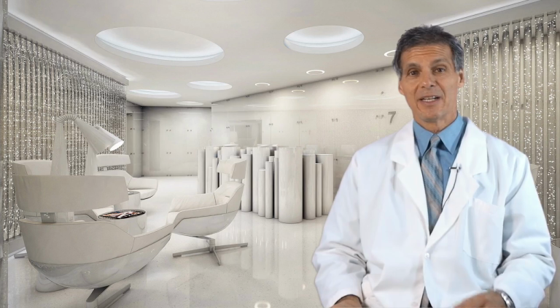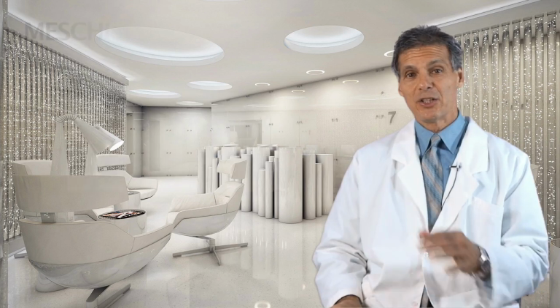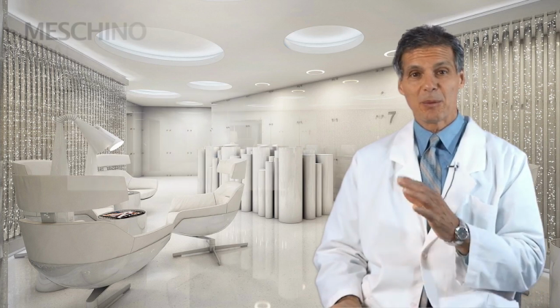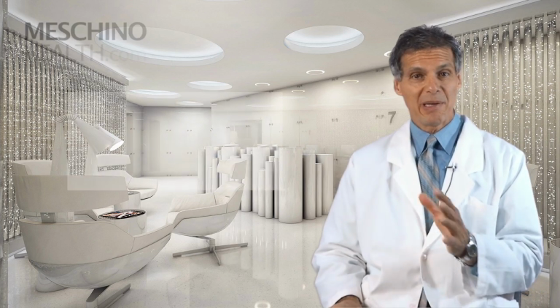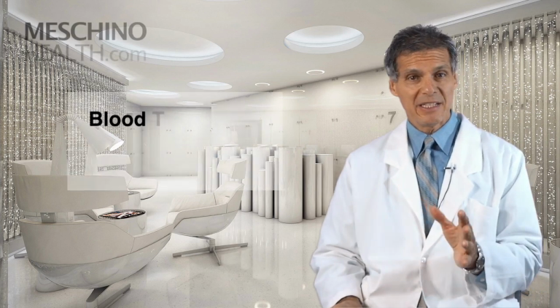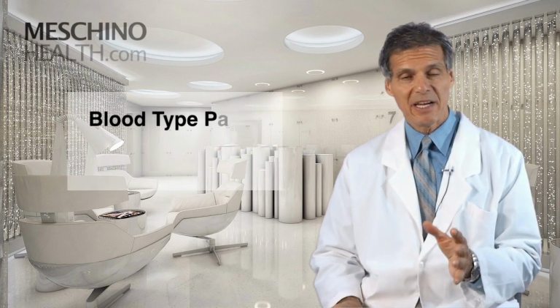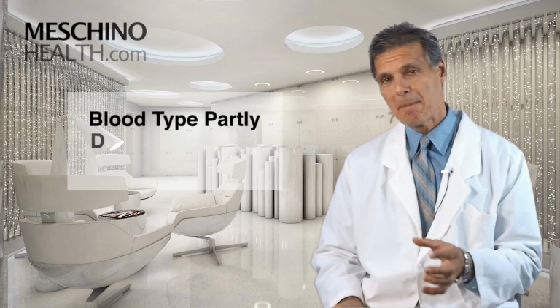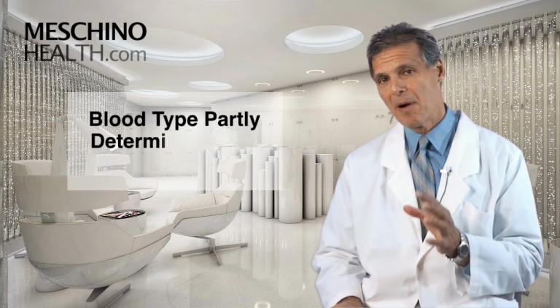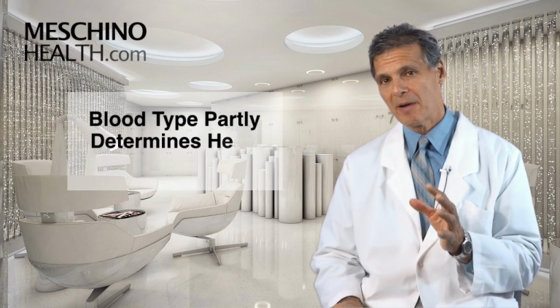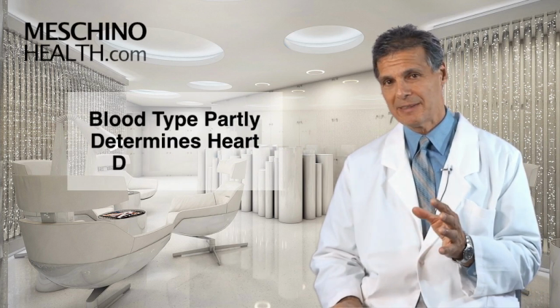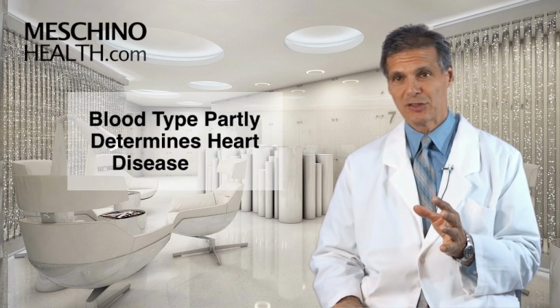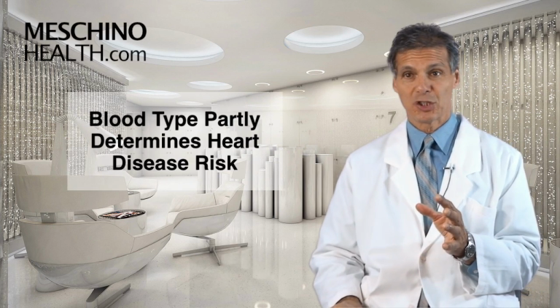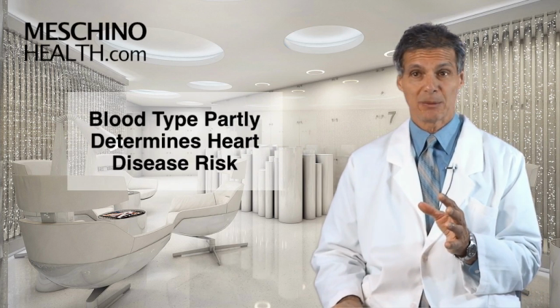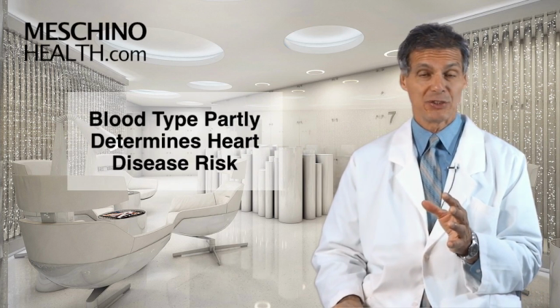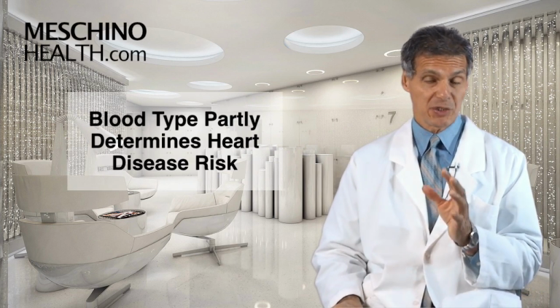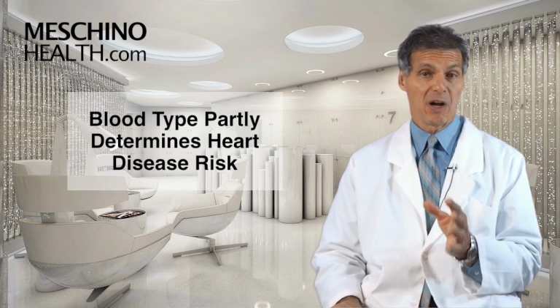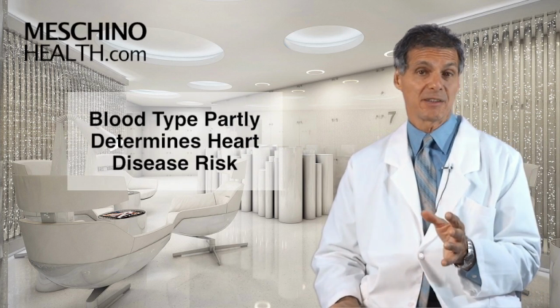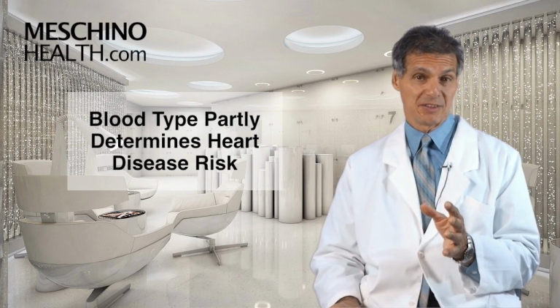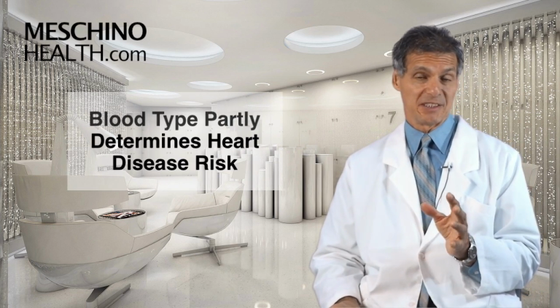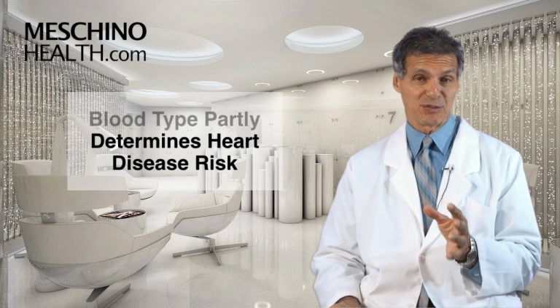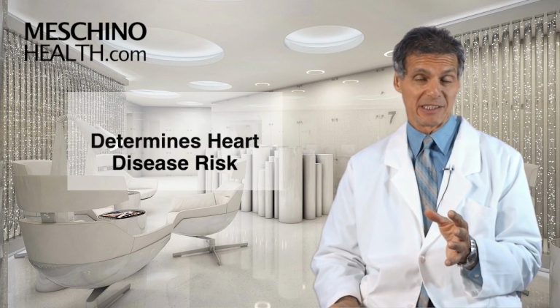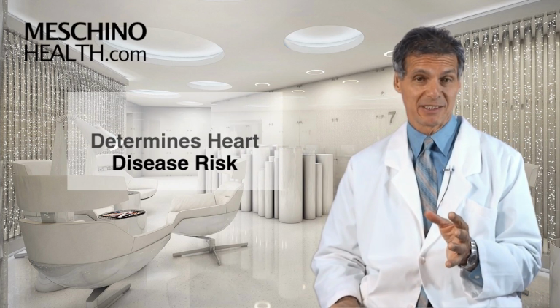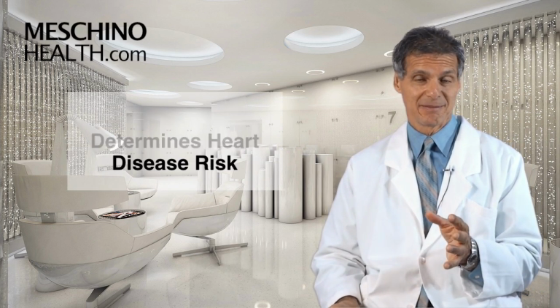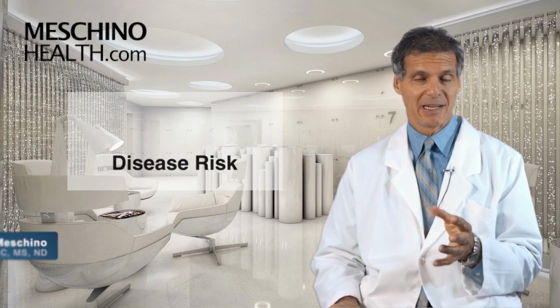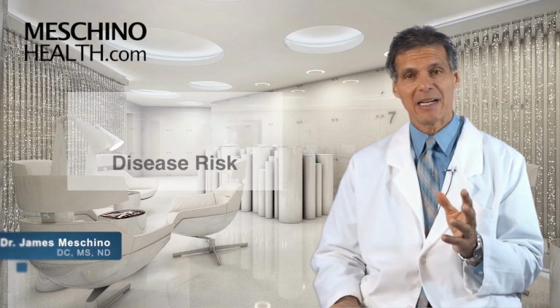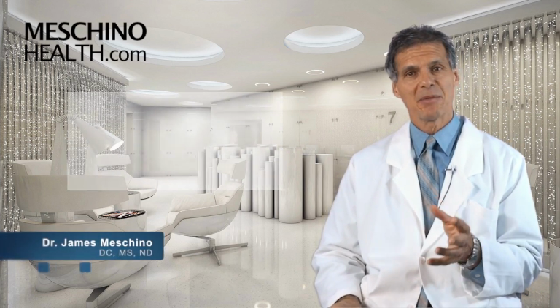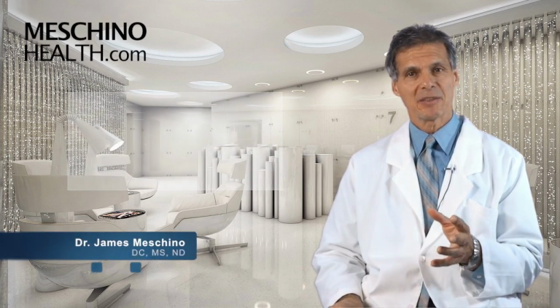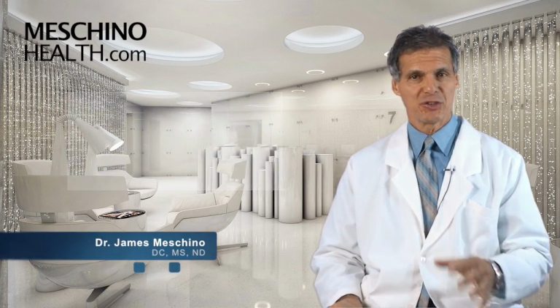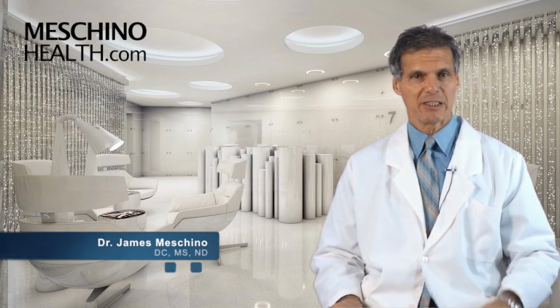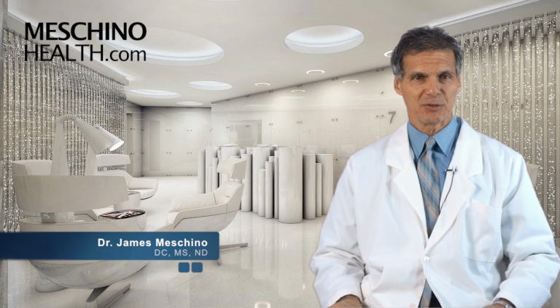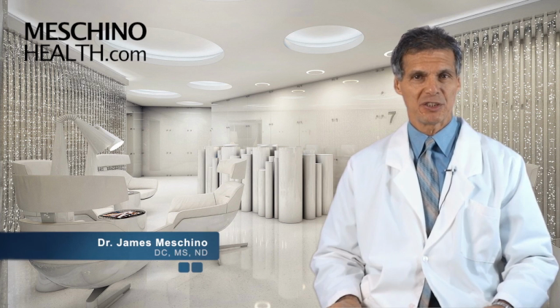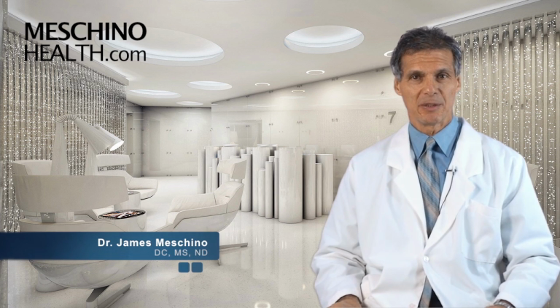Your blood type partly determines your heart disease risk. Hi, I'm Dr. James Machino.